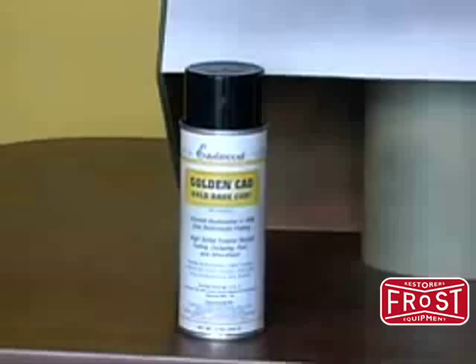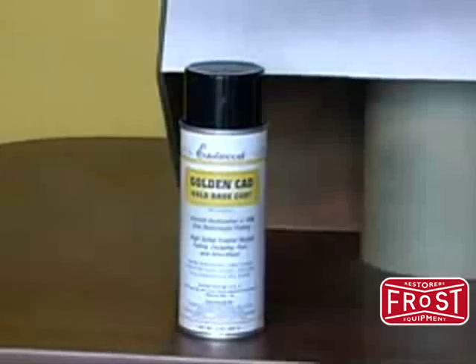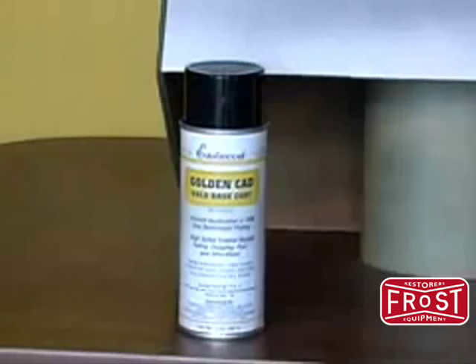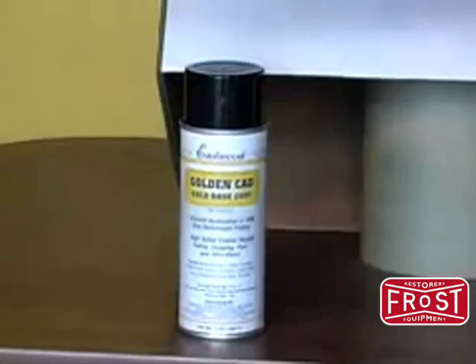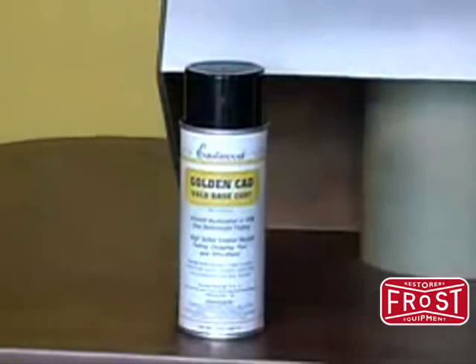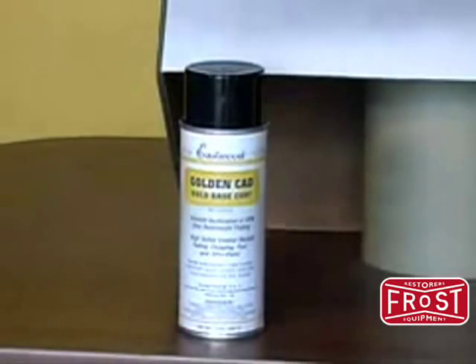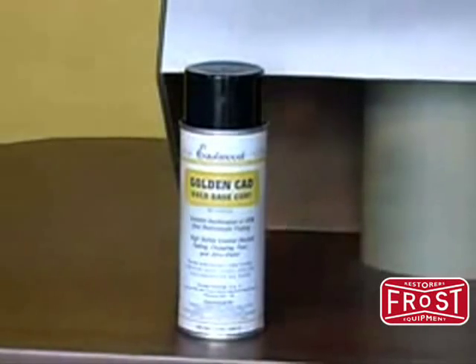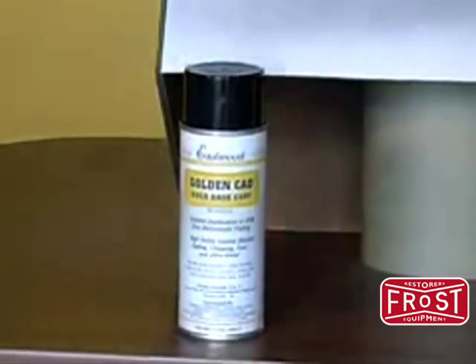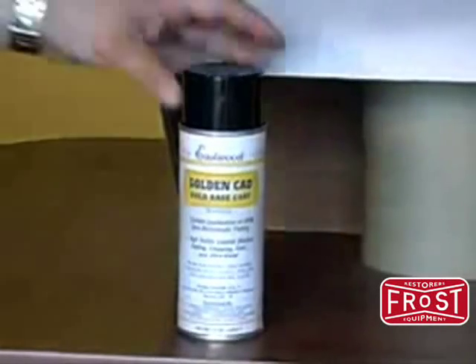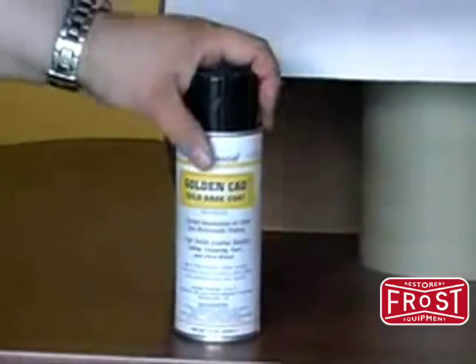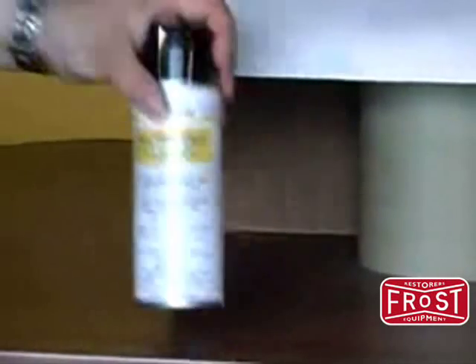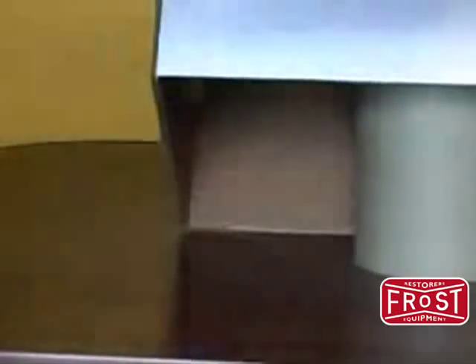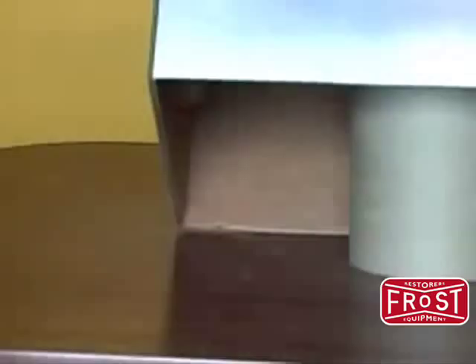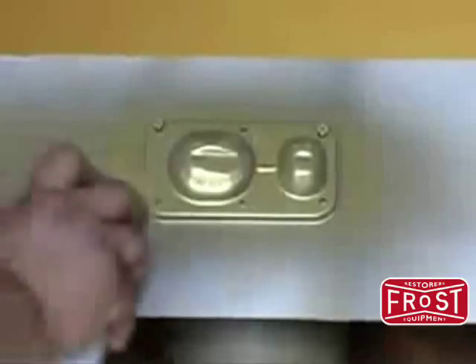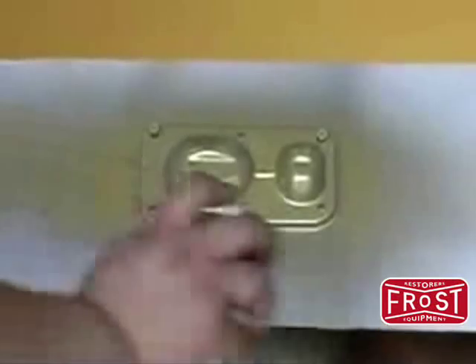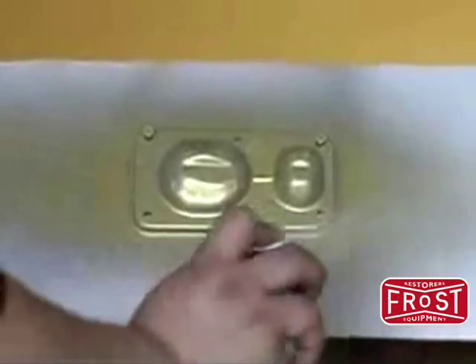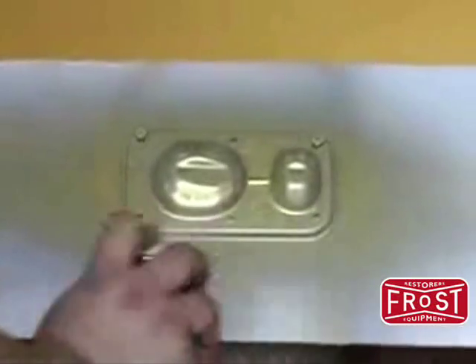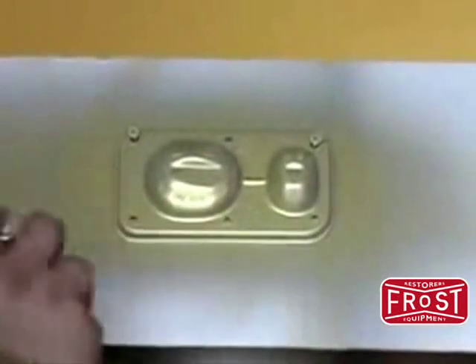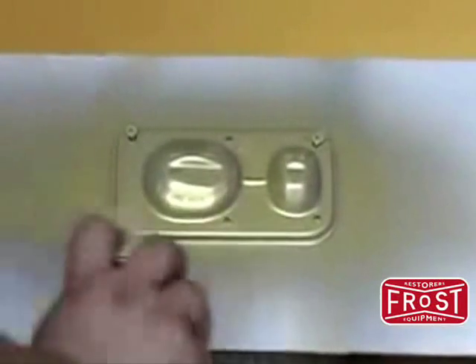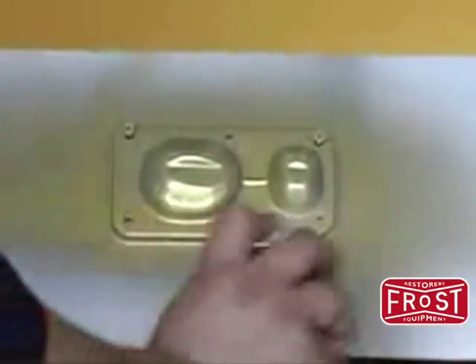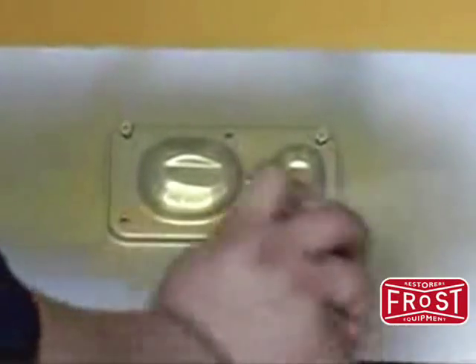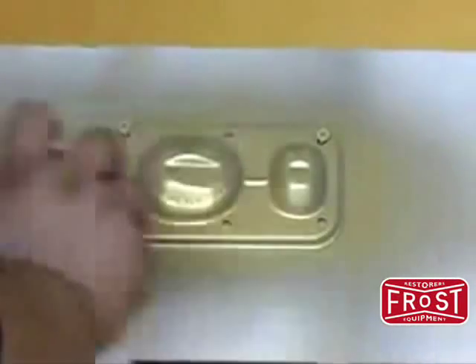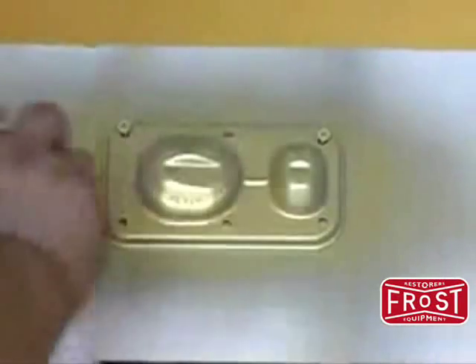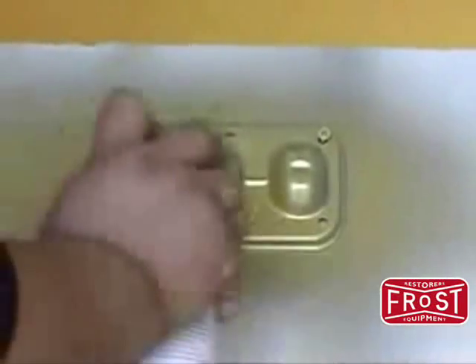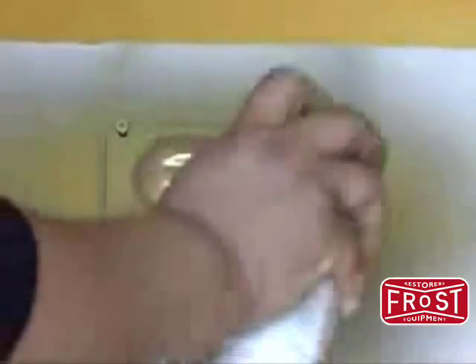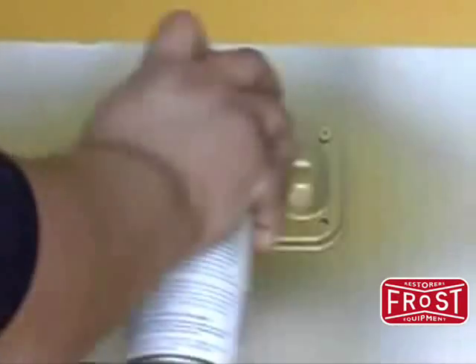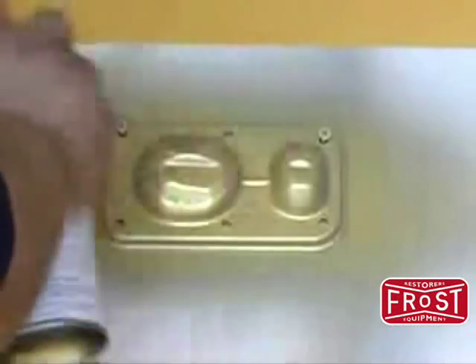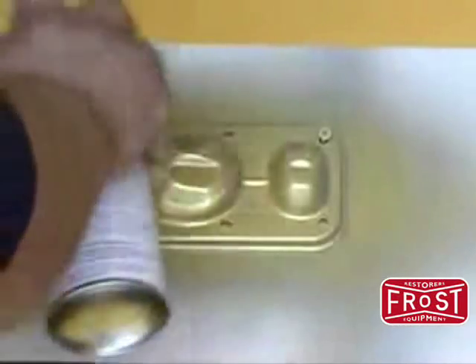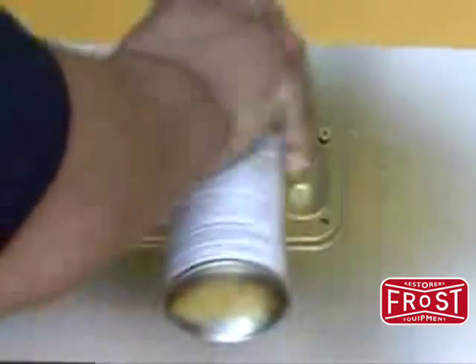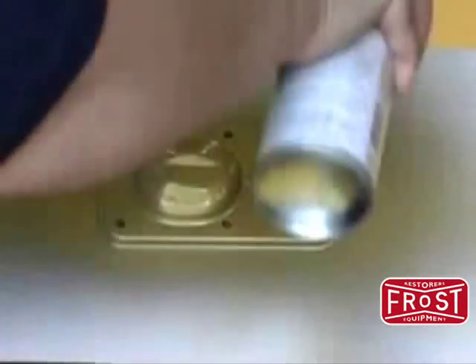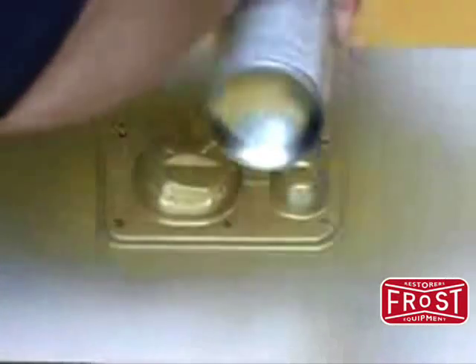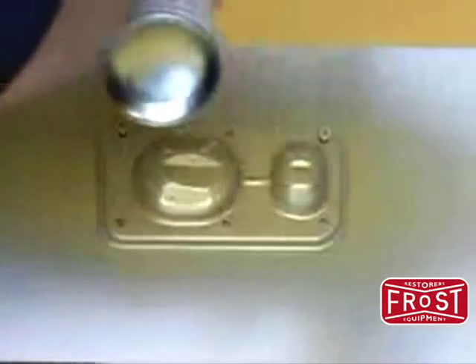Next, apply the gold base in a series of light, even coats, allowing 20 minutes between each coat until full hiding is achieved.